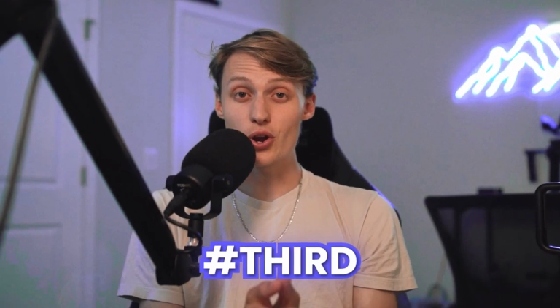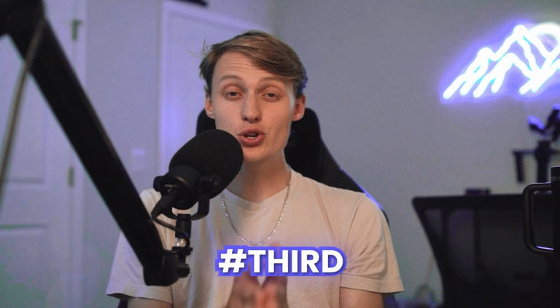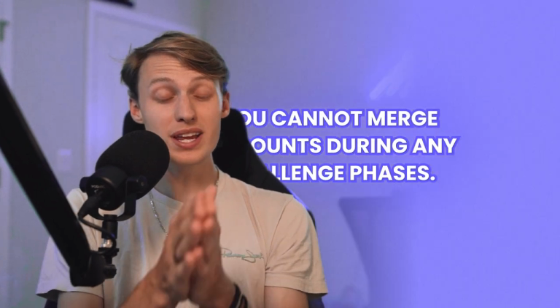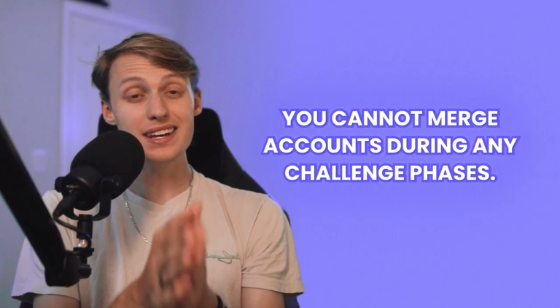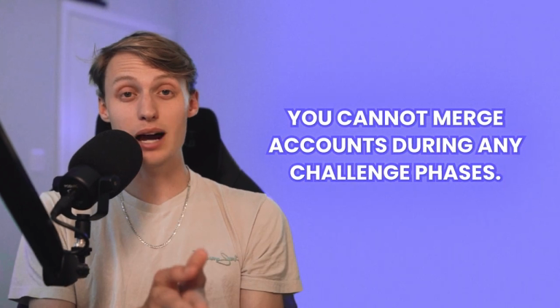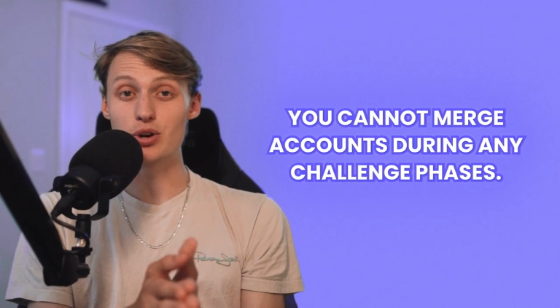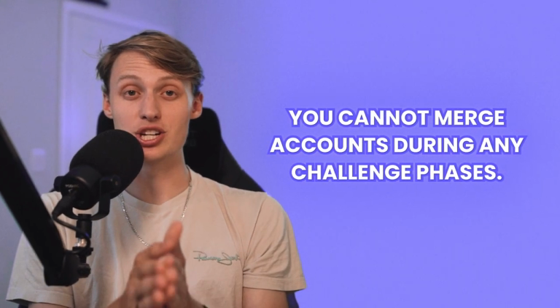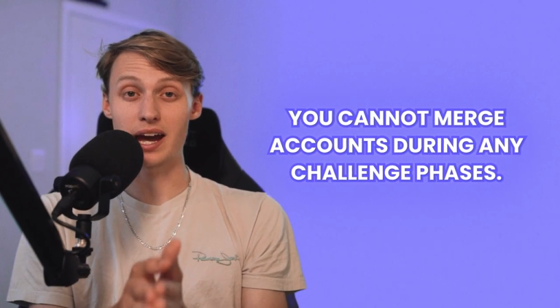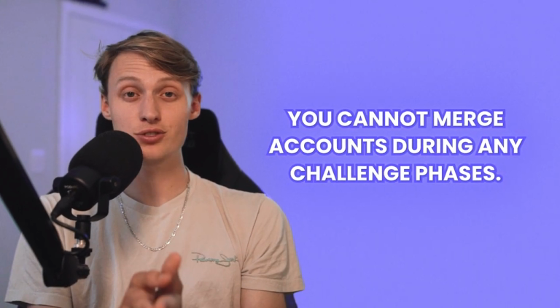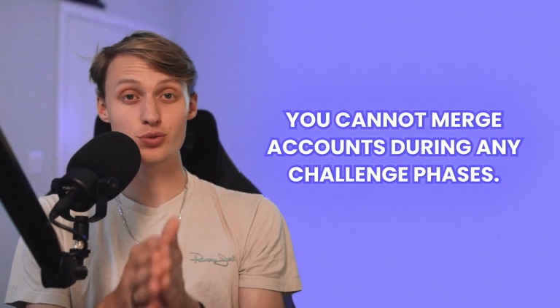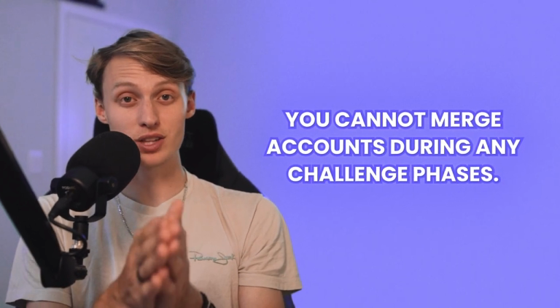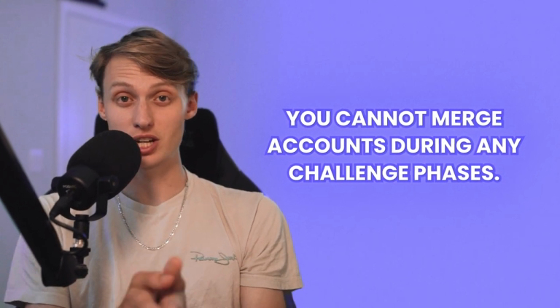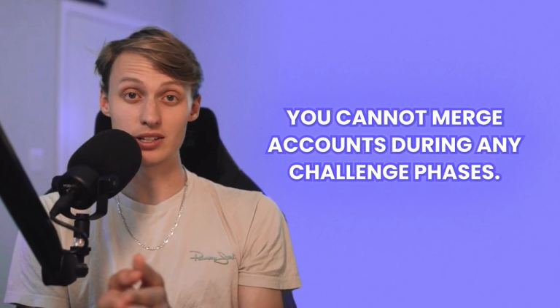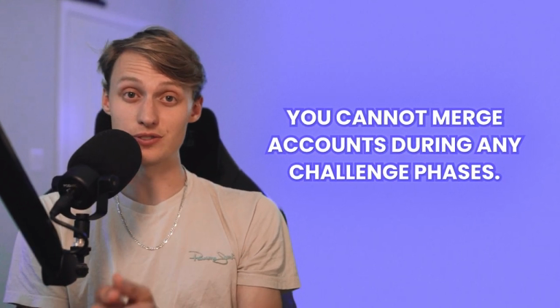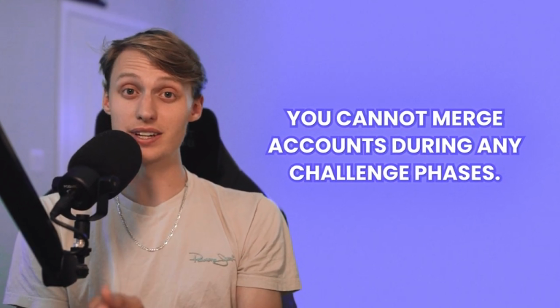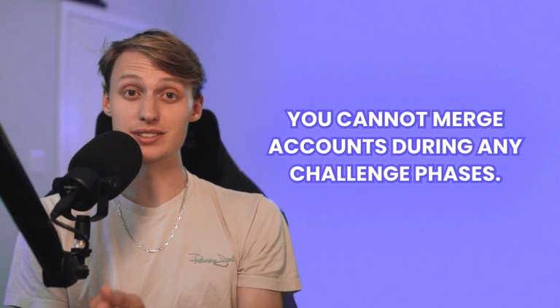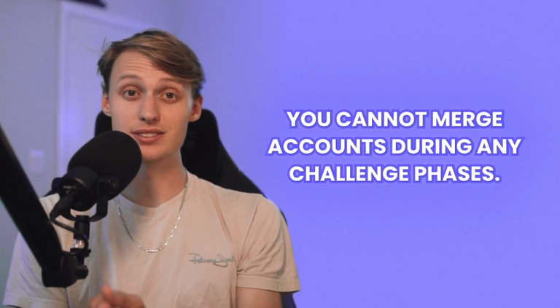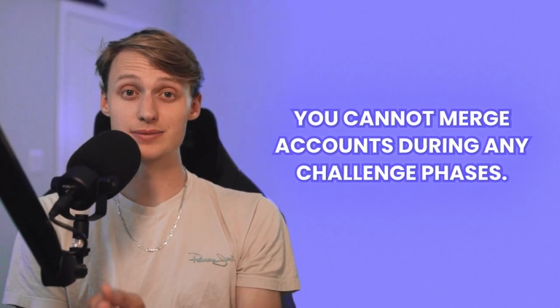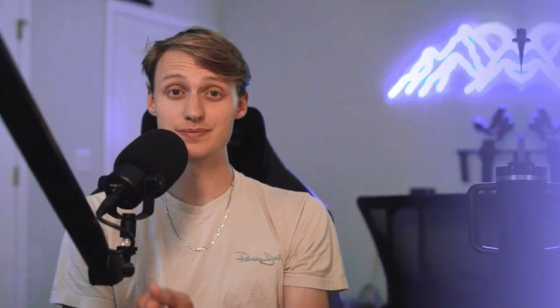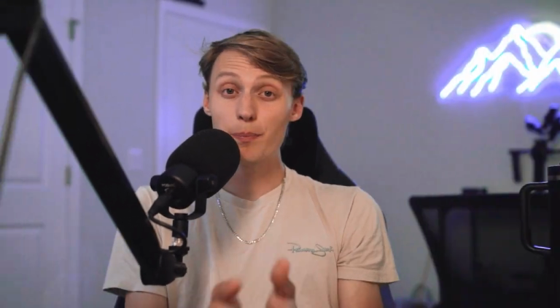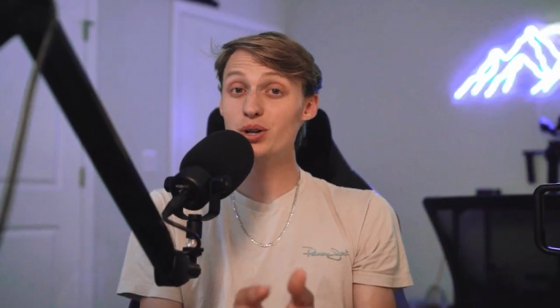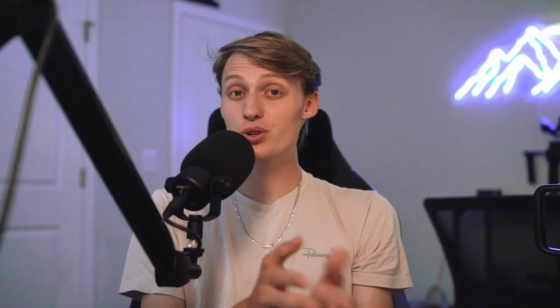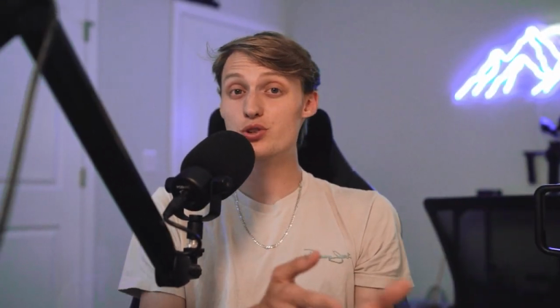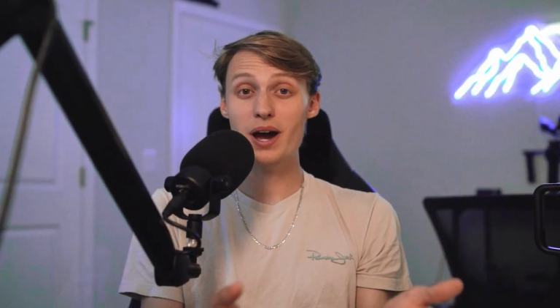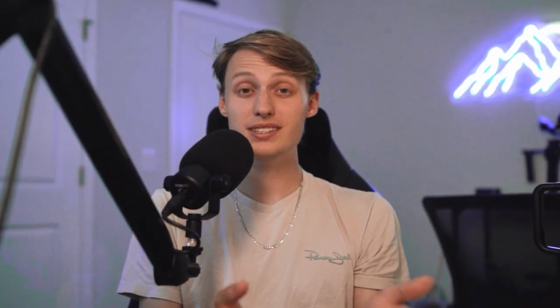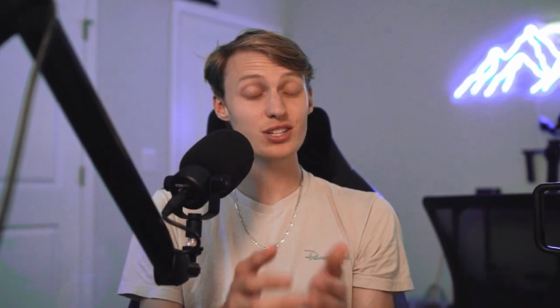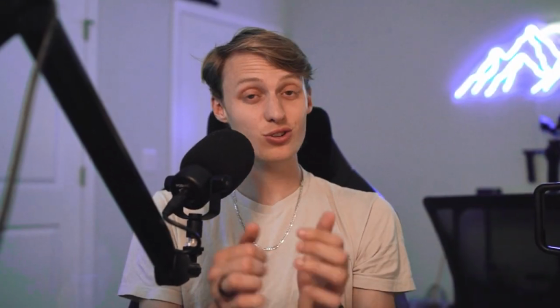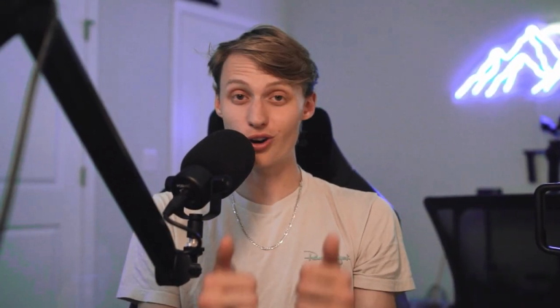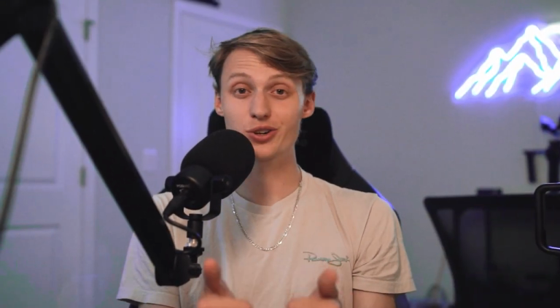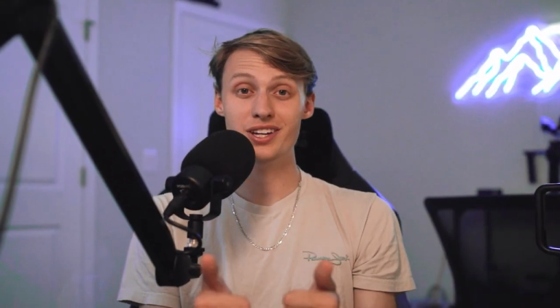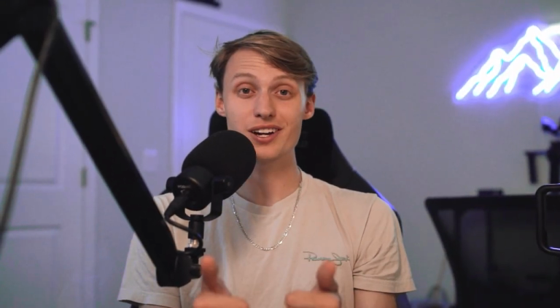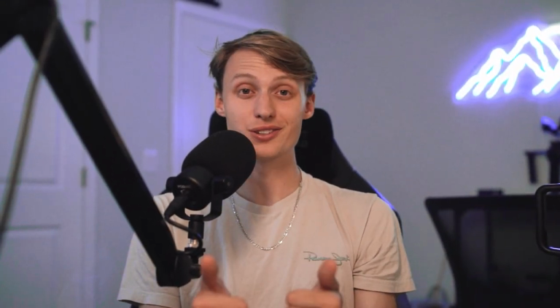Third, you cannot merge accounts during the challenge phase. But once you pass that, you're all good to go.